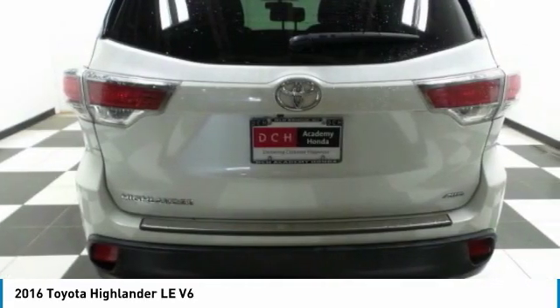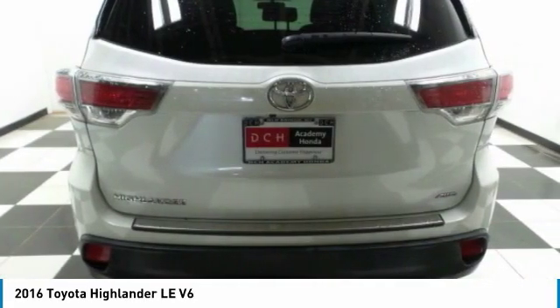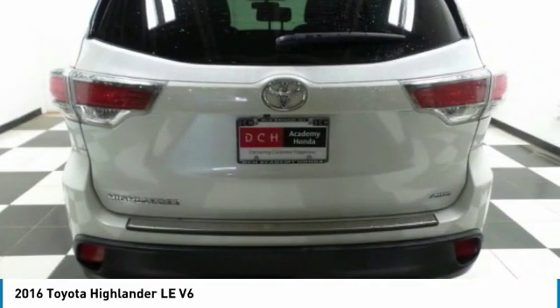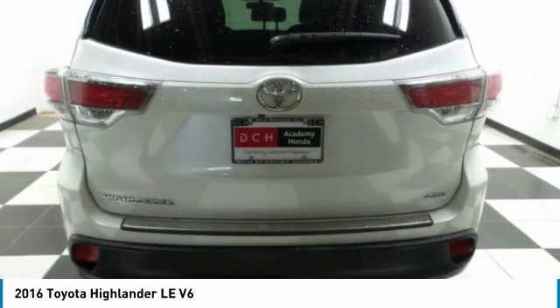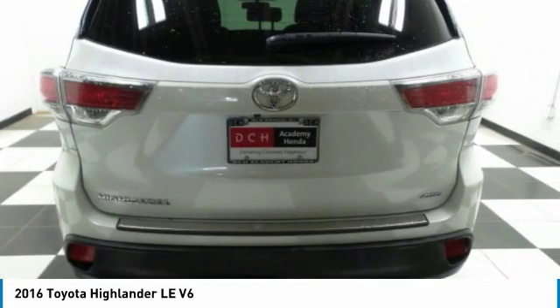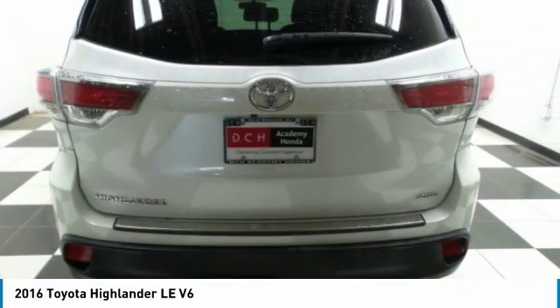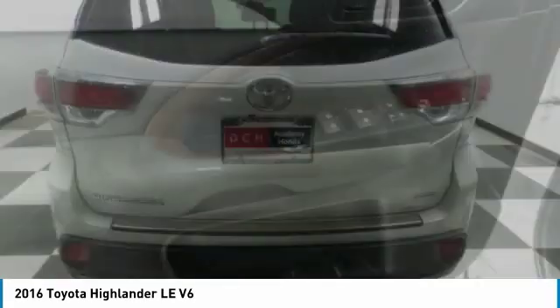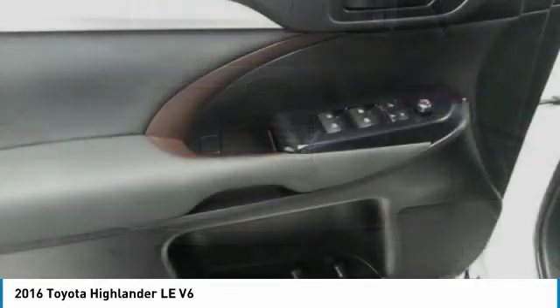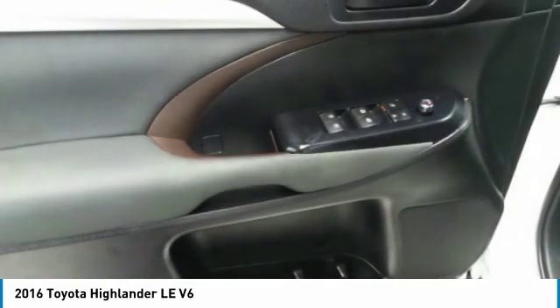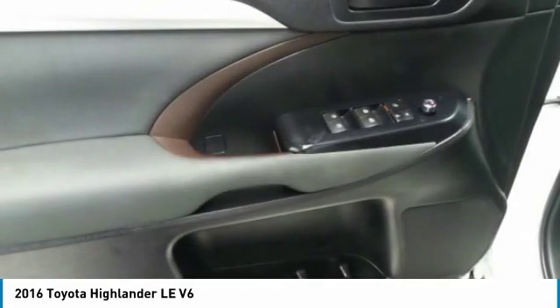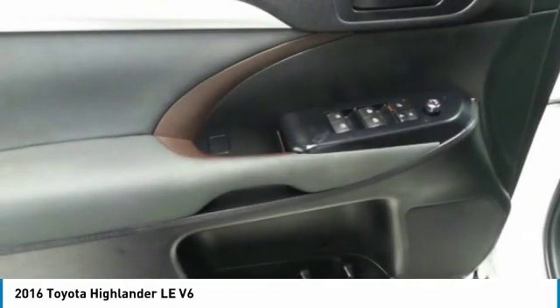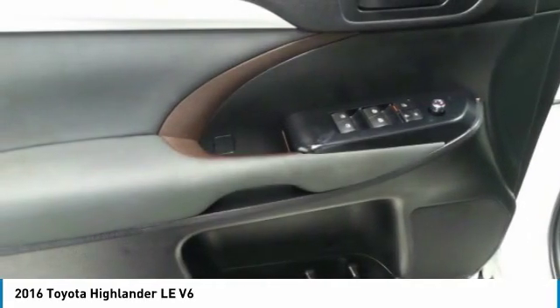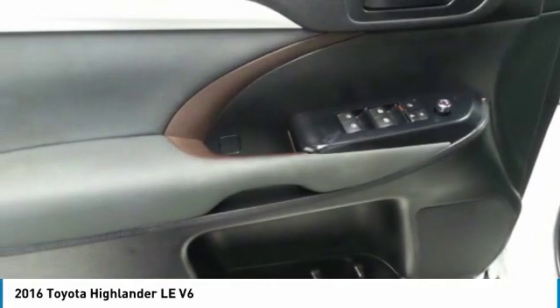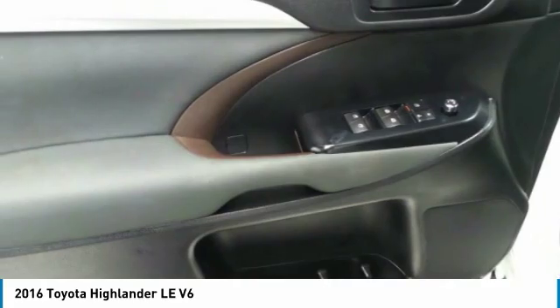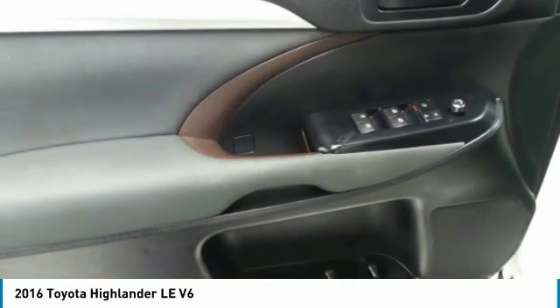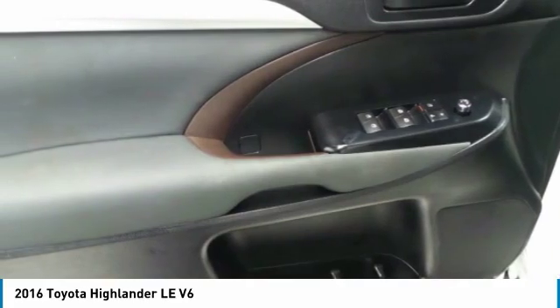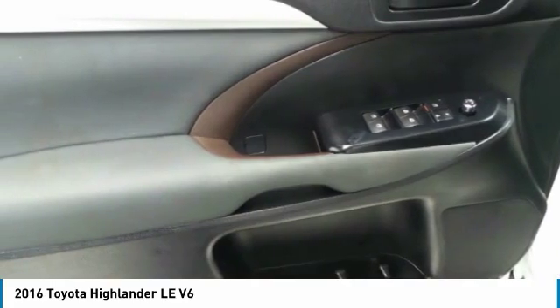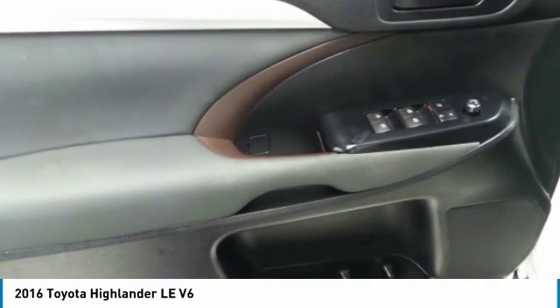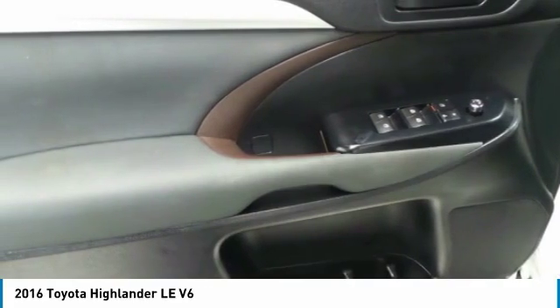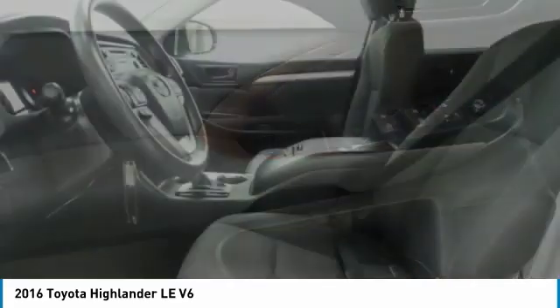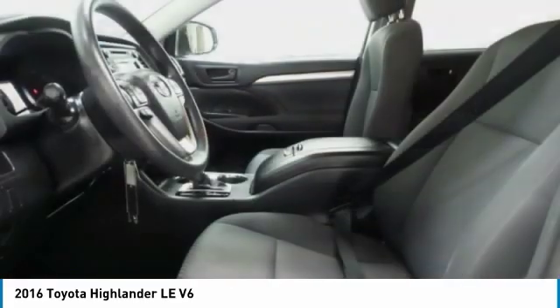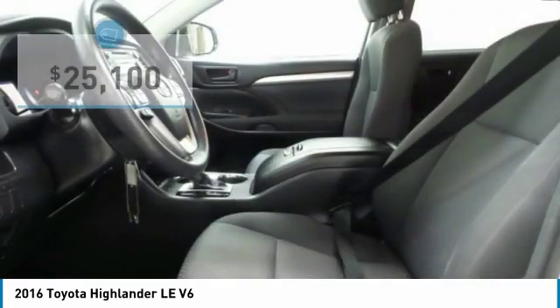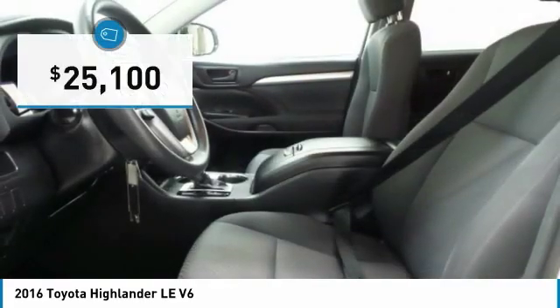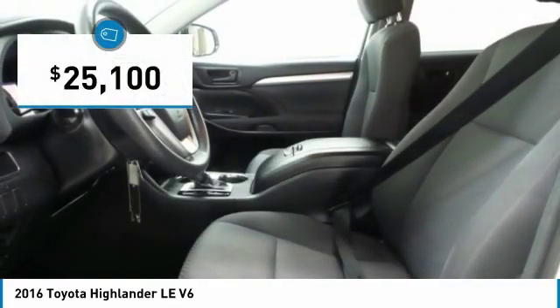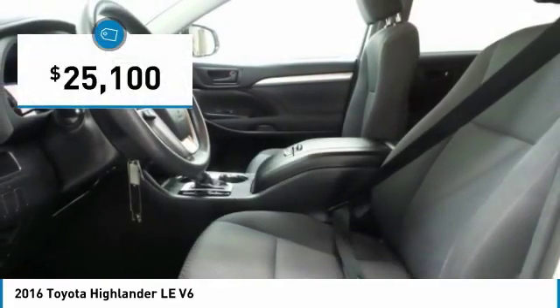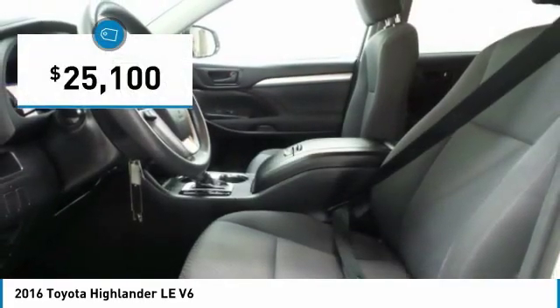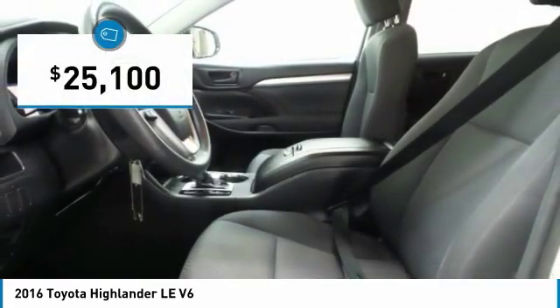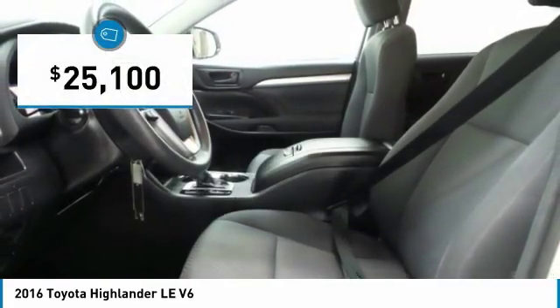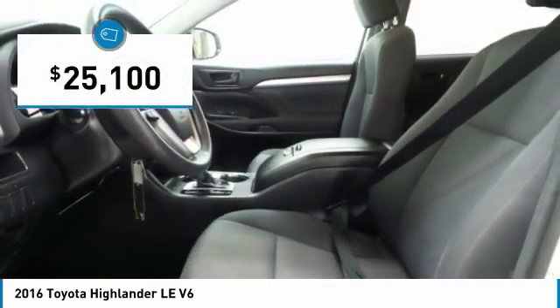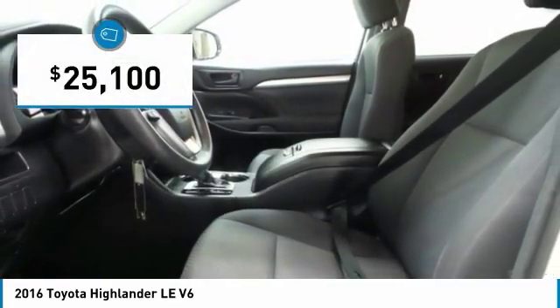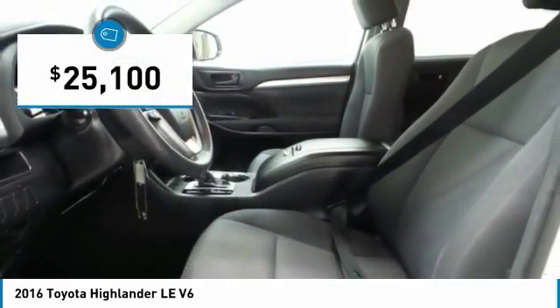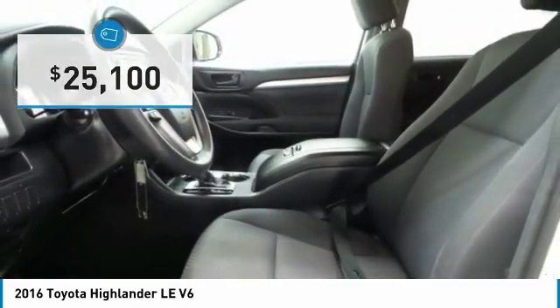A 2010 top safety pick, the Highlander is where substance meets style. And it's priced below $30,000.